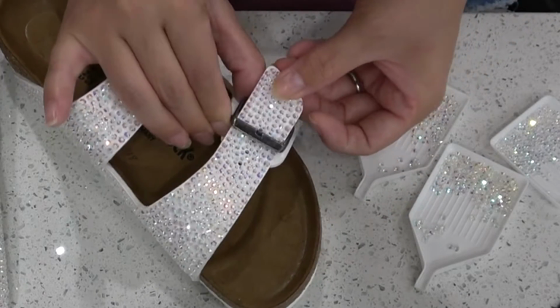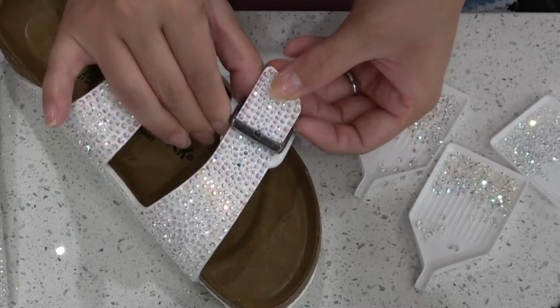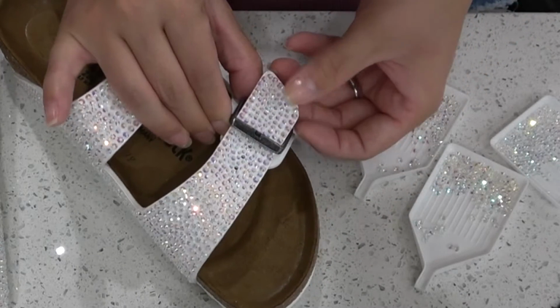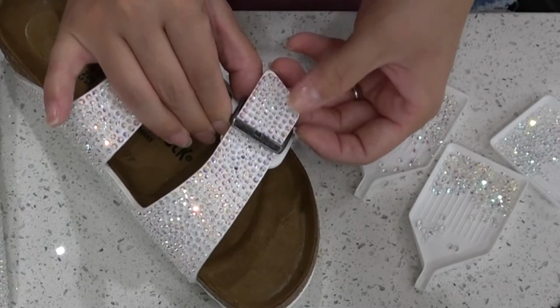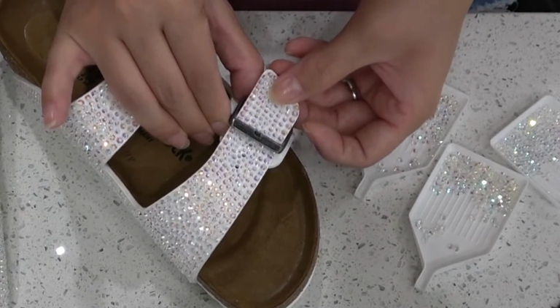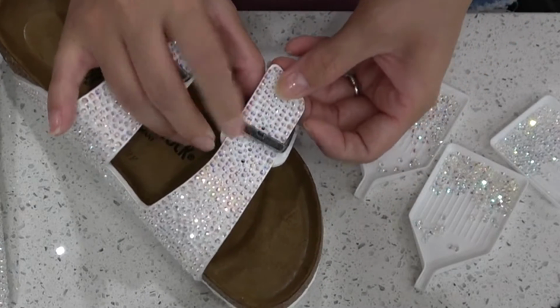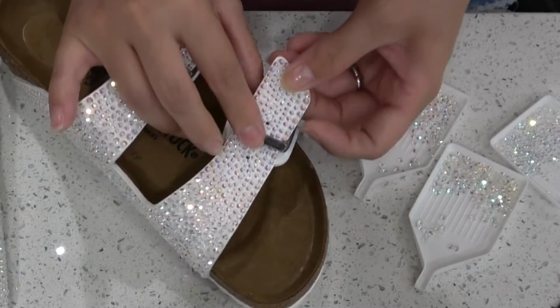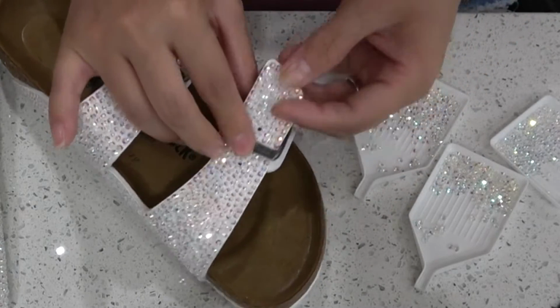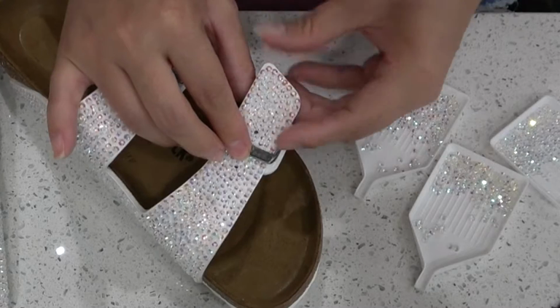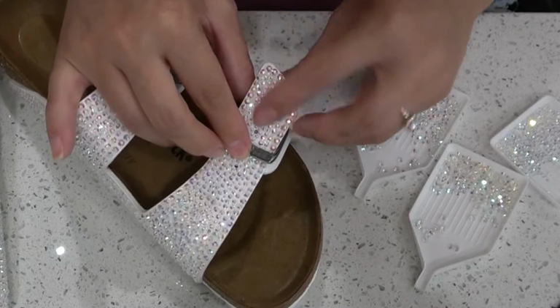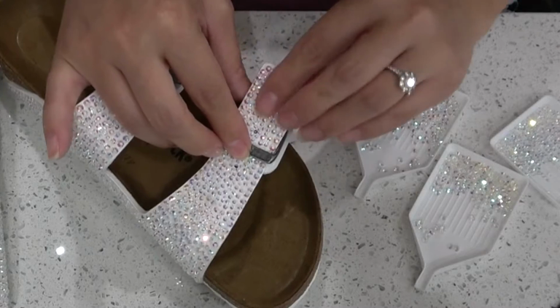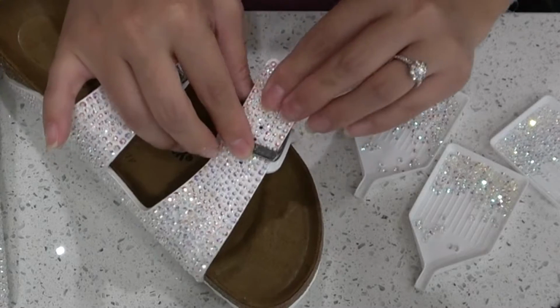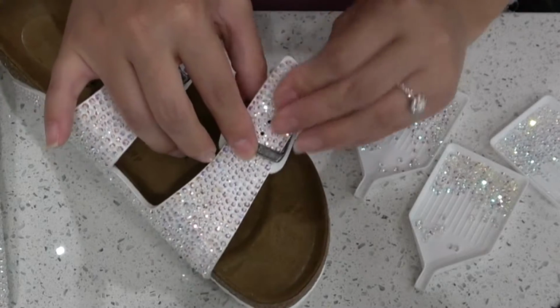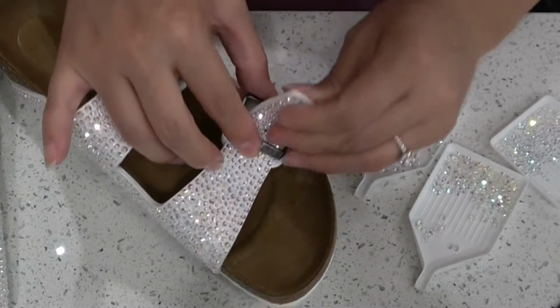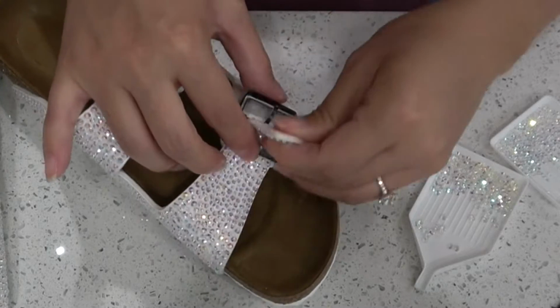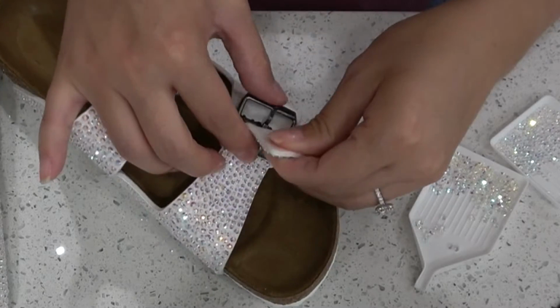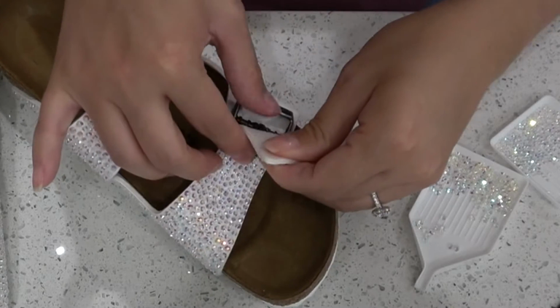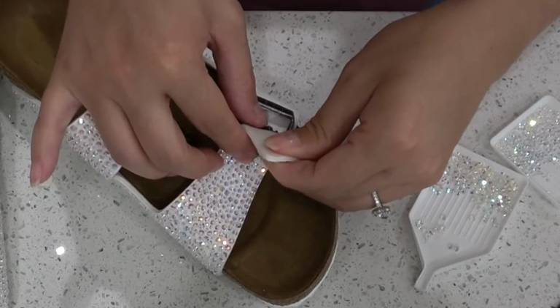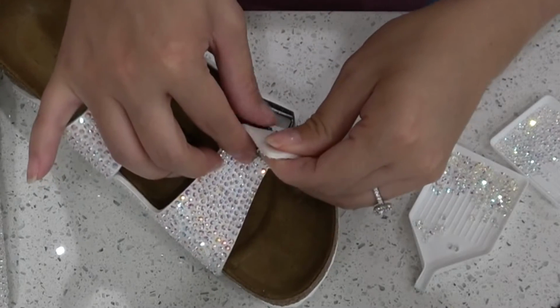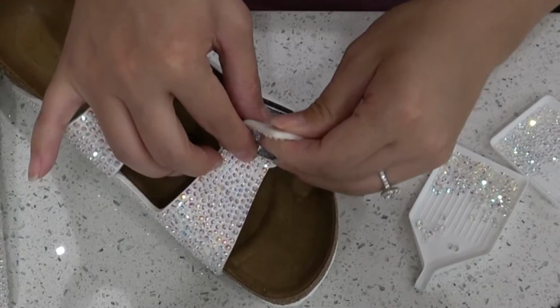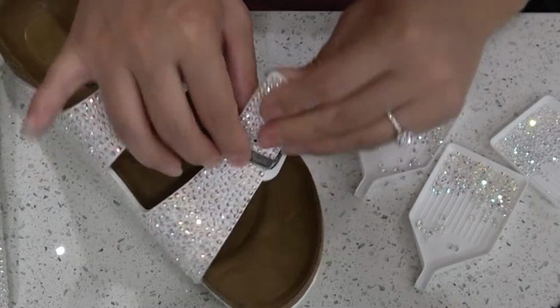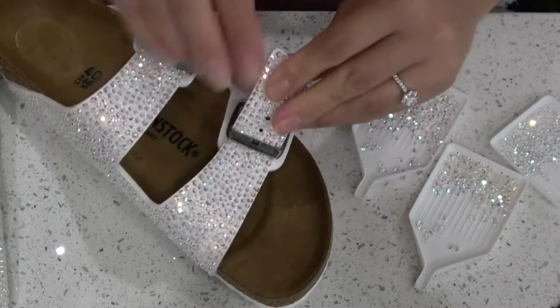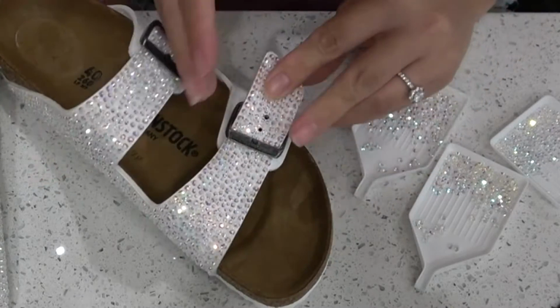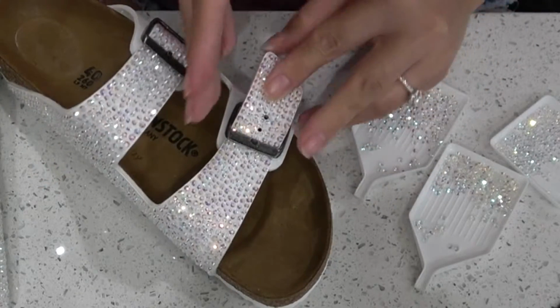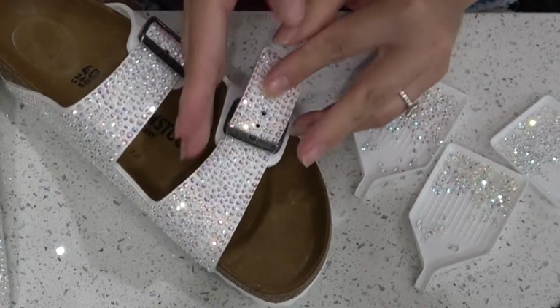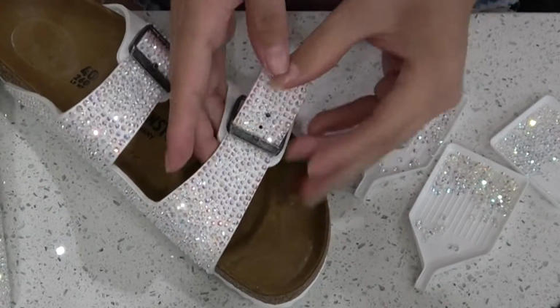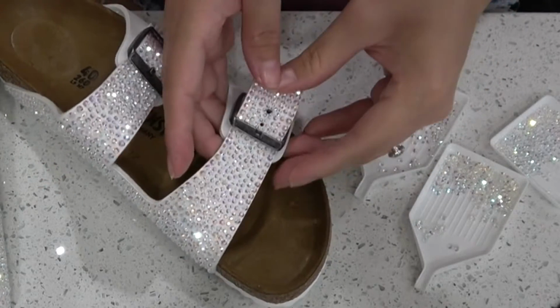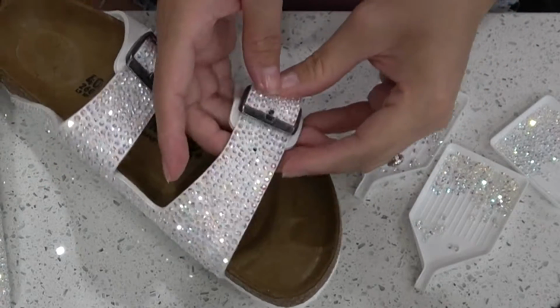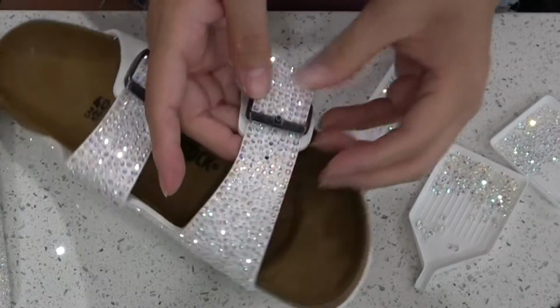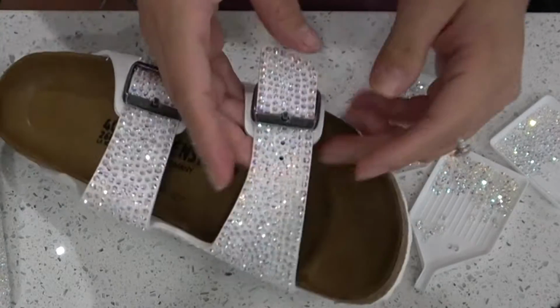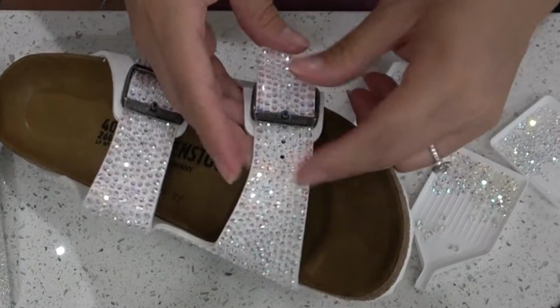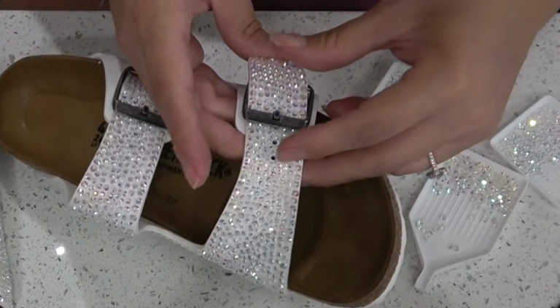I am putting that buckle in with the strap and I'm not losing any diamonds. This is amazing.